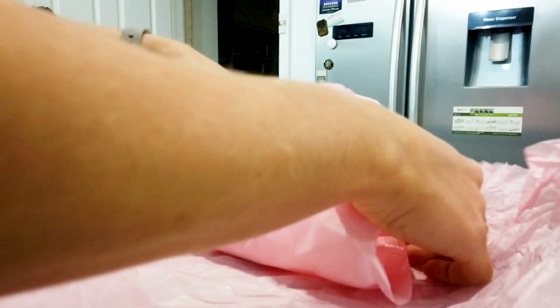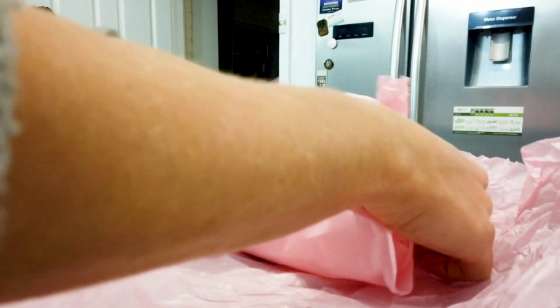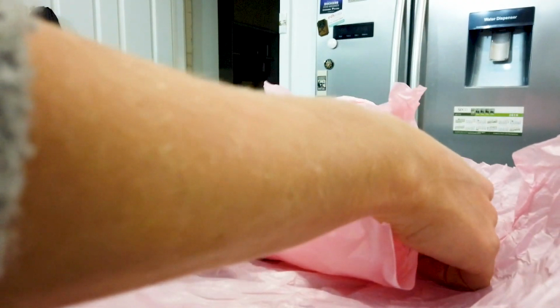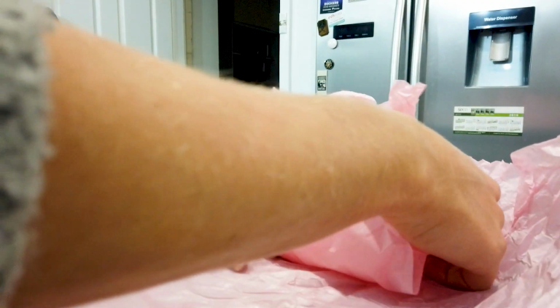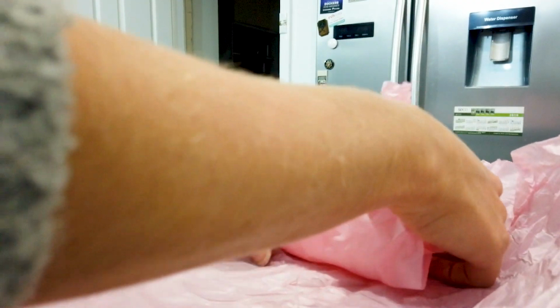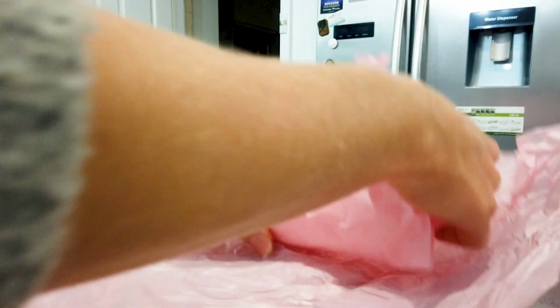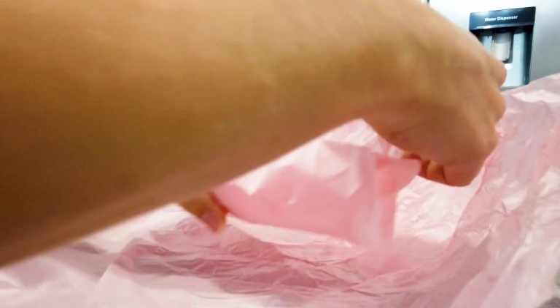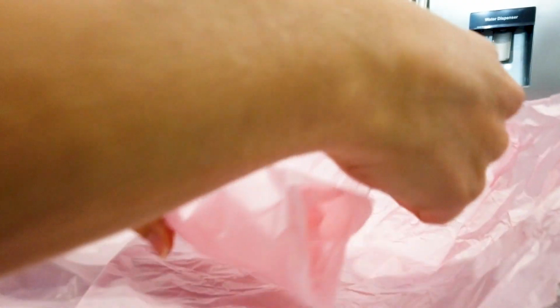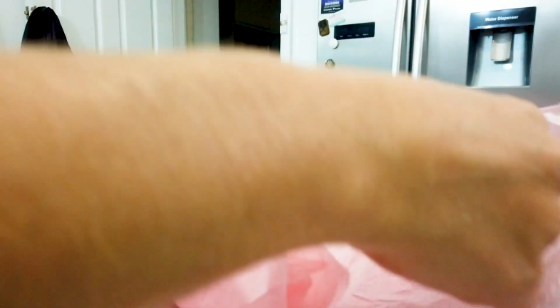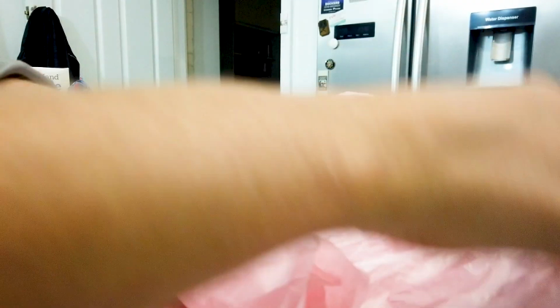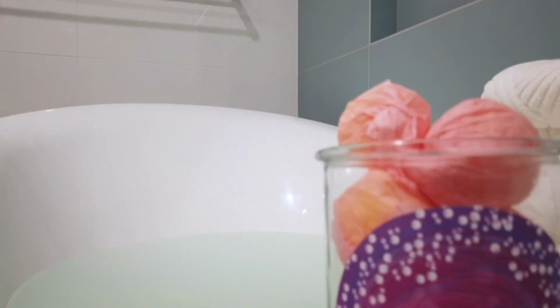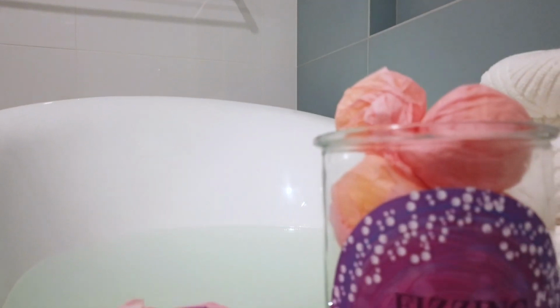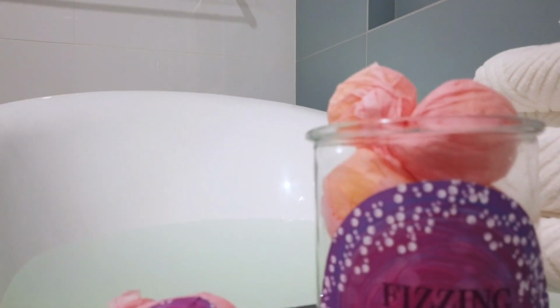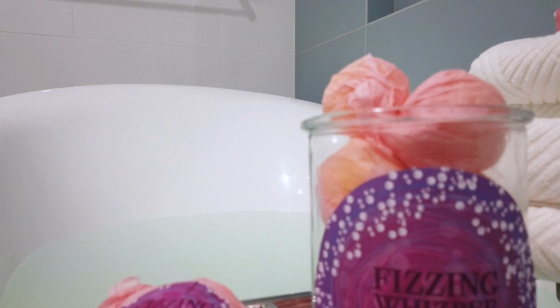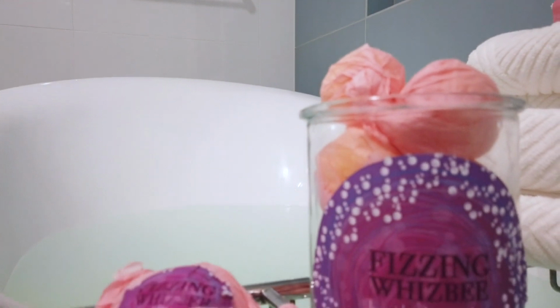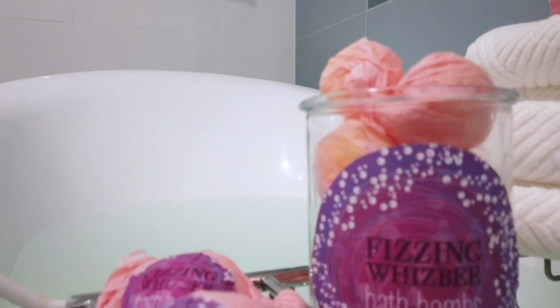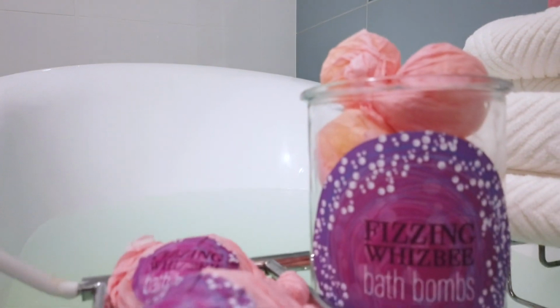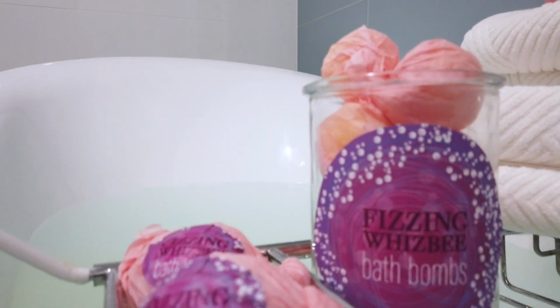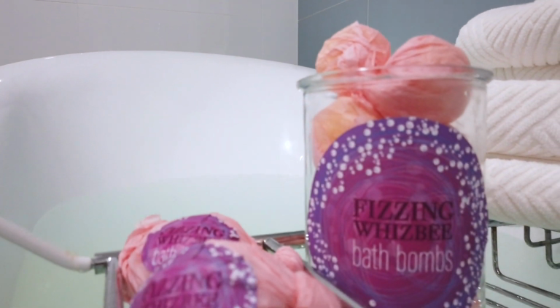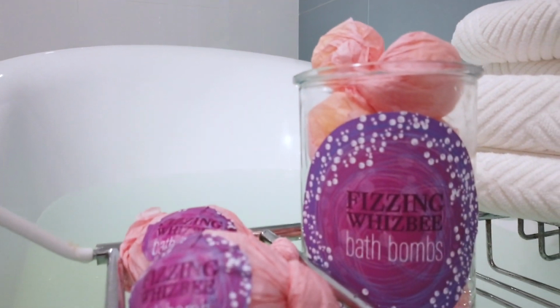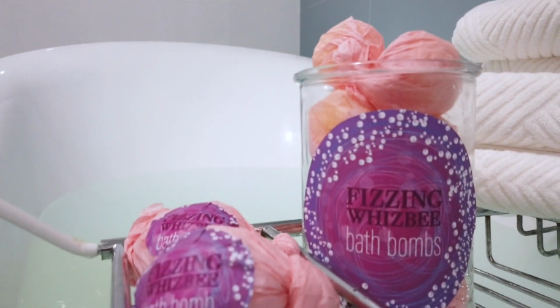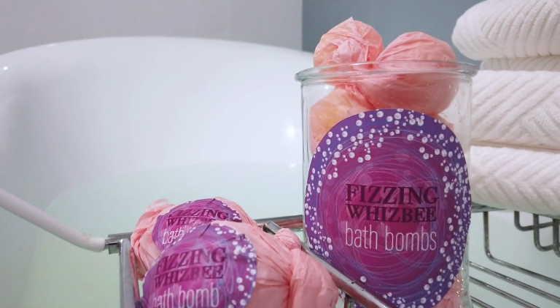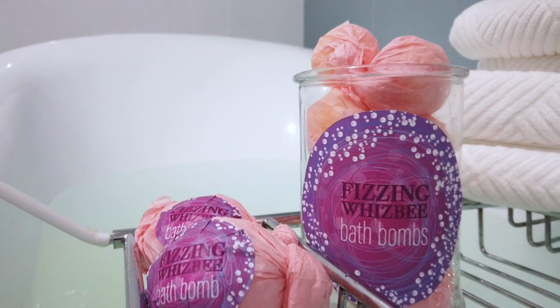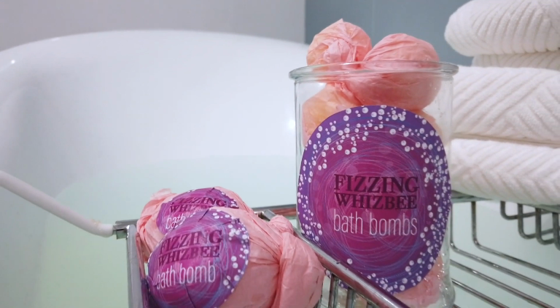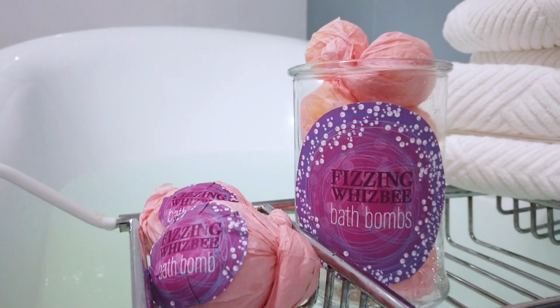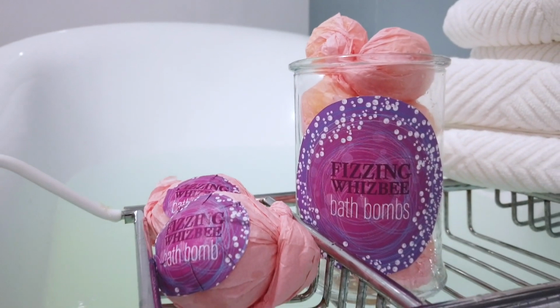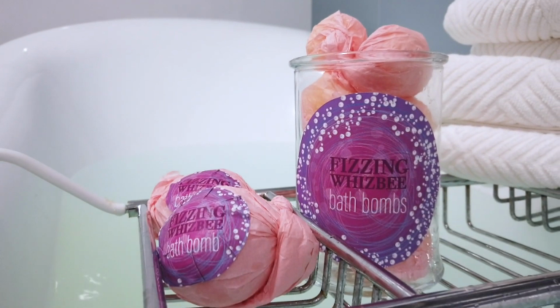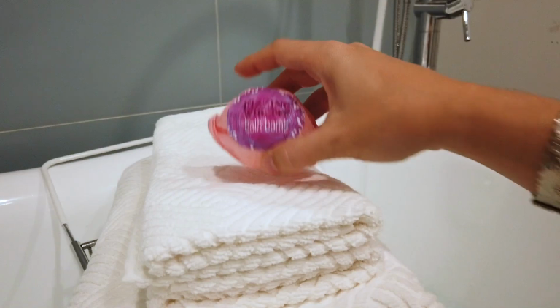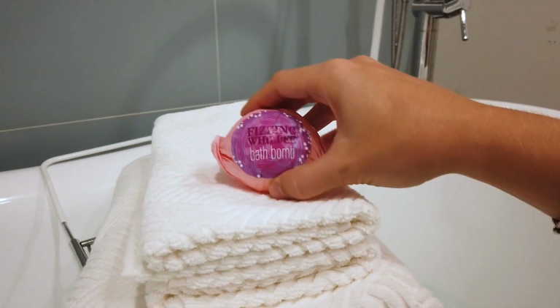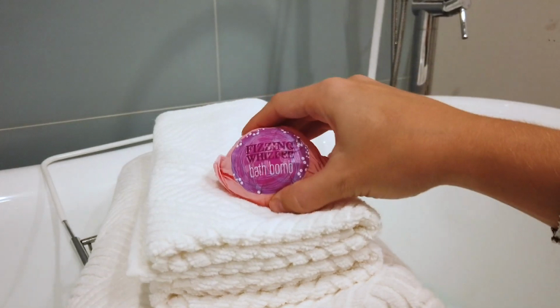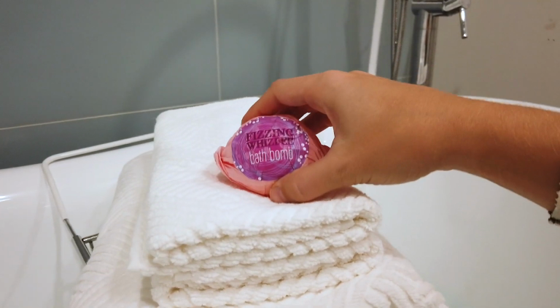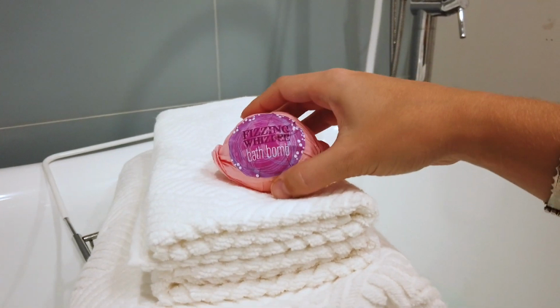To finish them off, wrap them in some pink tissue paper just to add that Honeydukes sort of feel. Pop those in a glass container and you can keep those in your bathroom. I hope everyone enjoys their Honeydukes bath tonight!